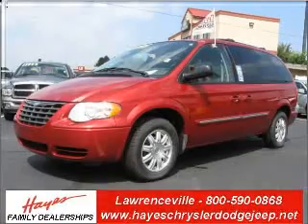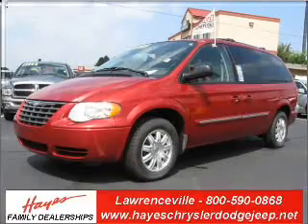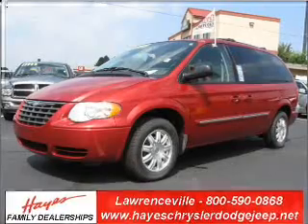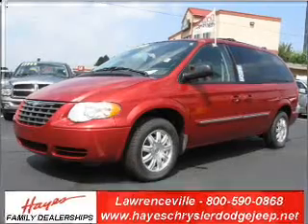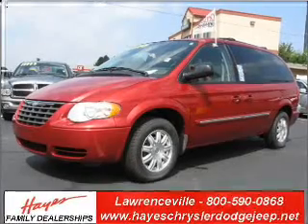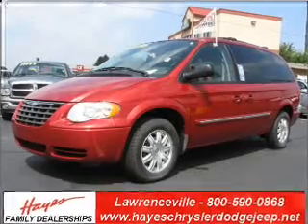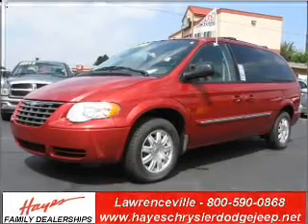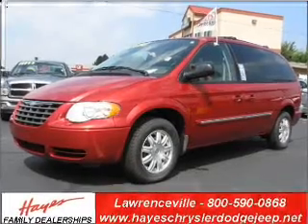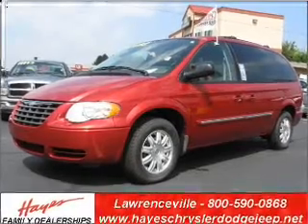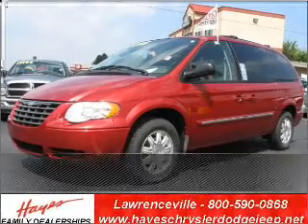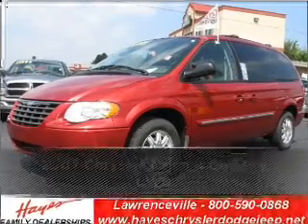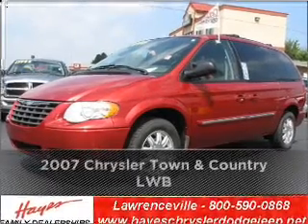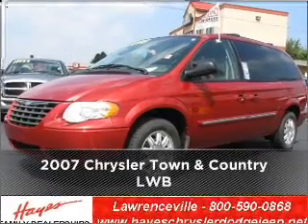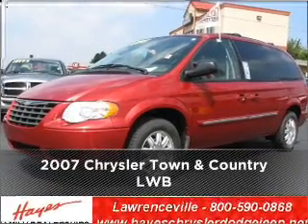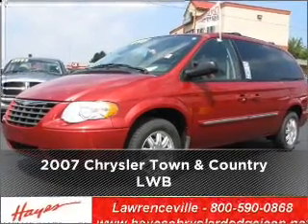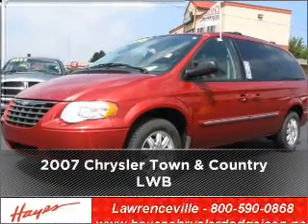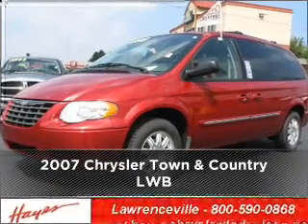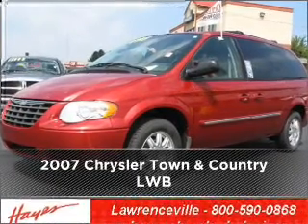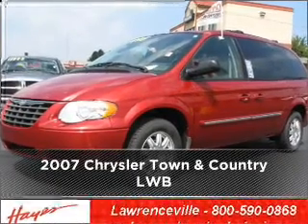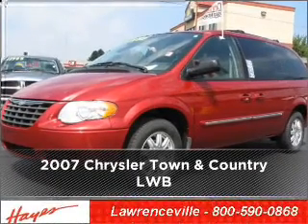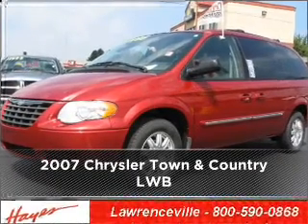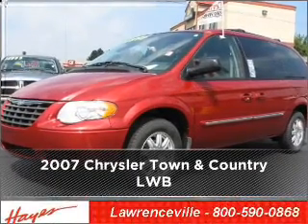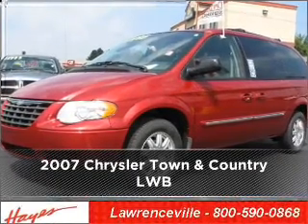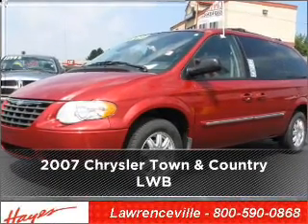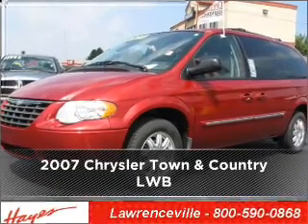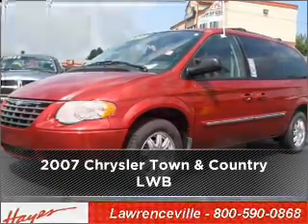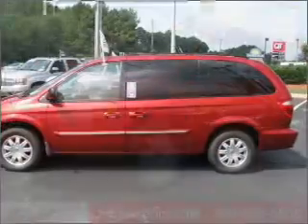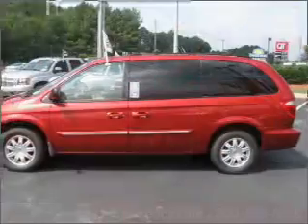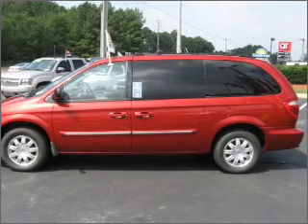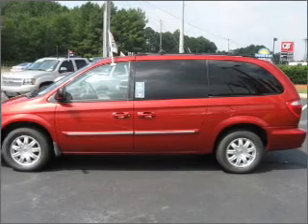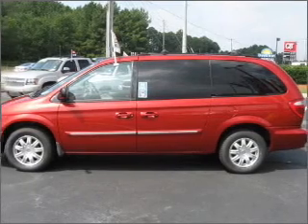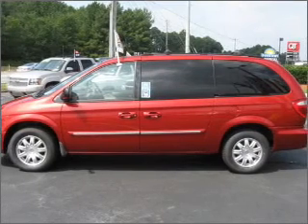Live the dream in this 2007 Chrysler. Look no further — the perfect vehicle is here.